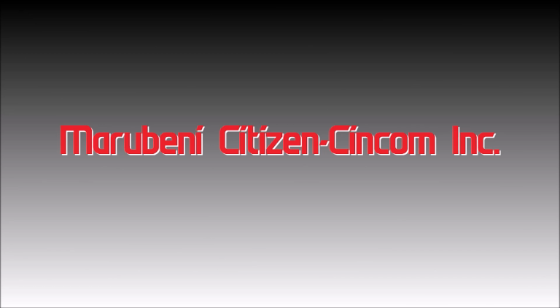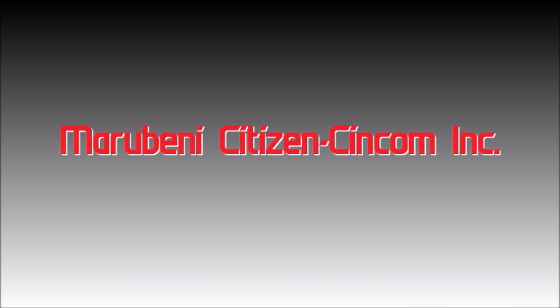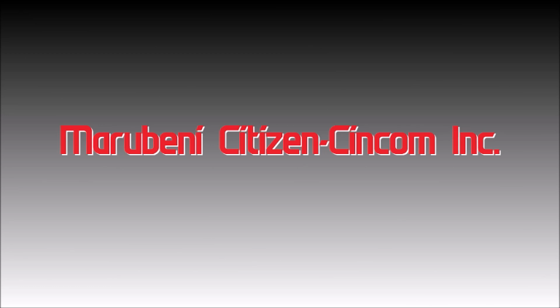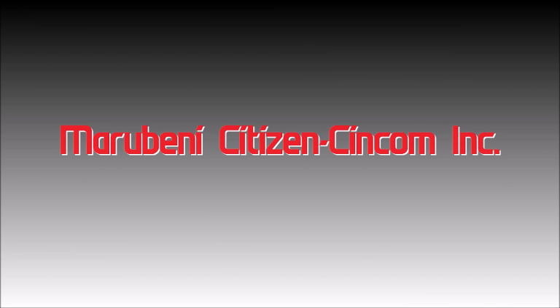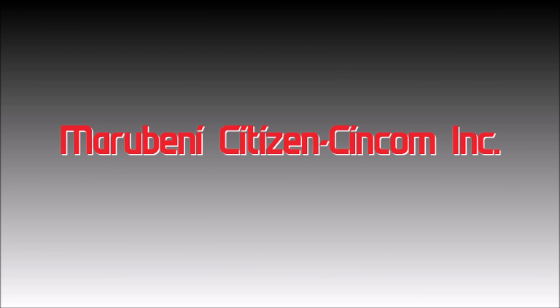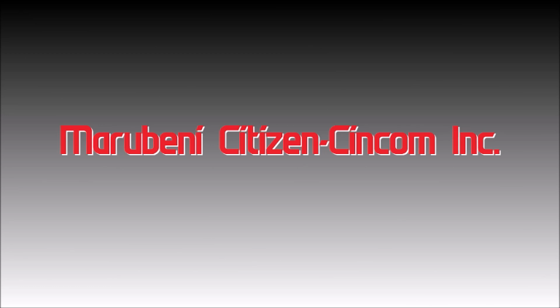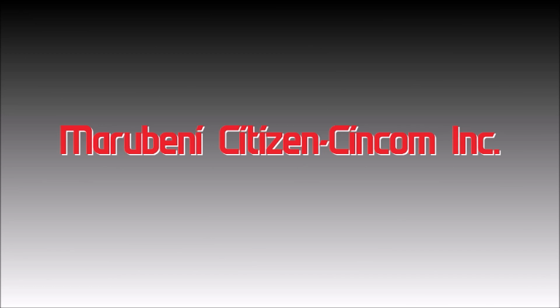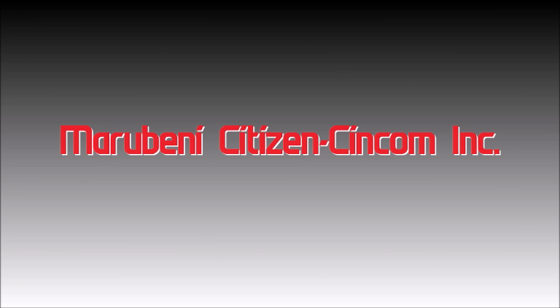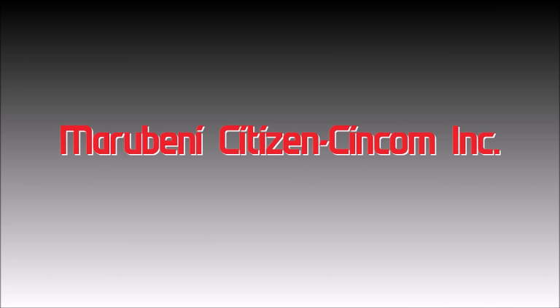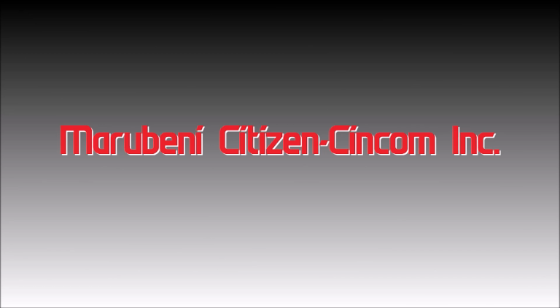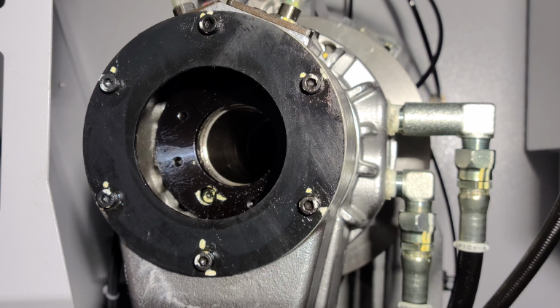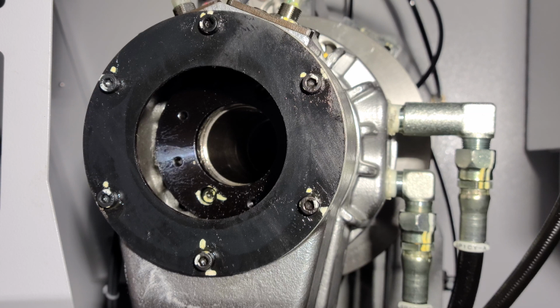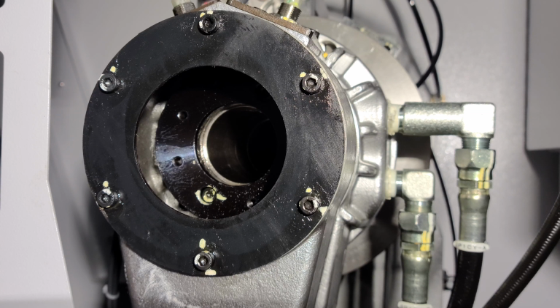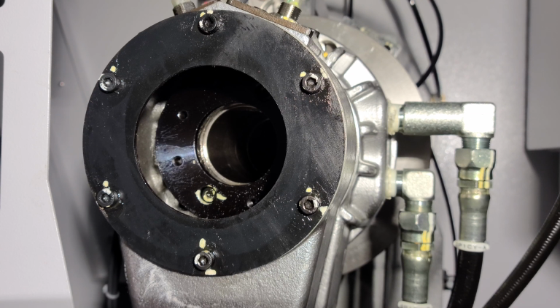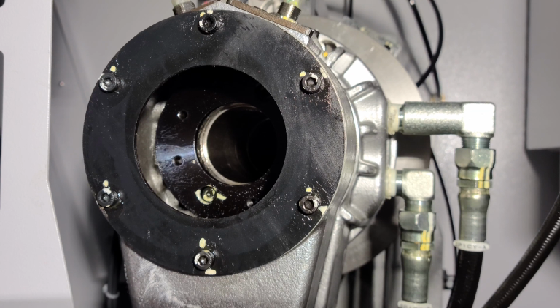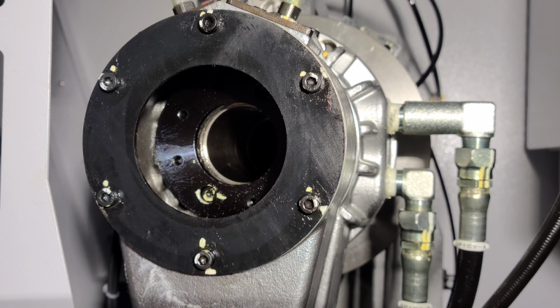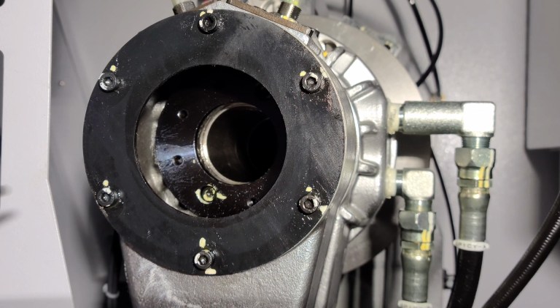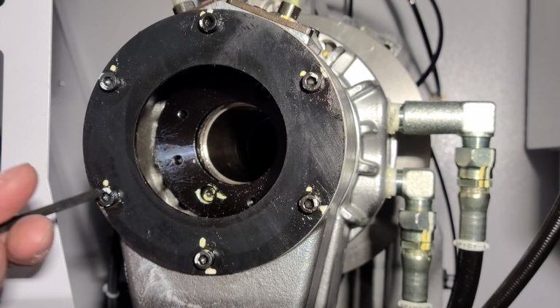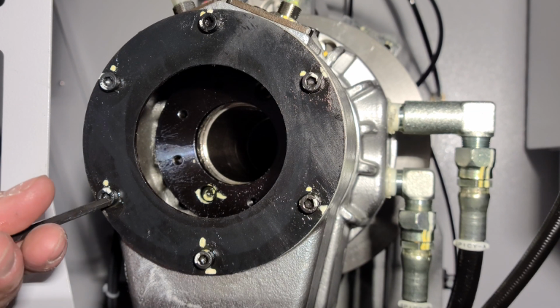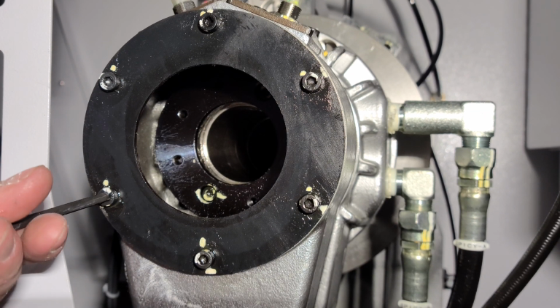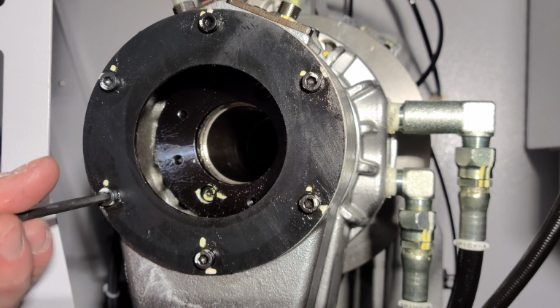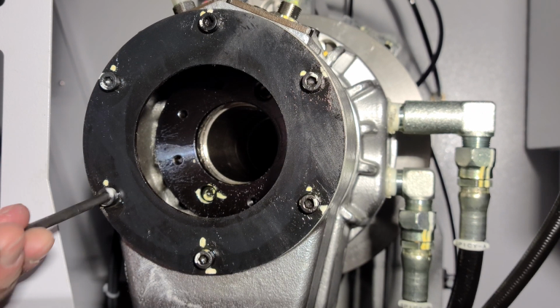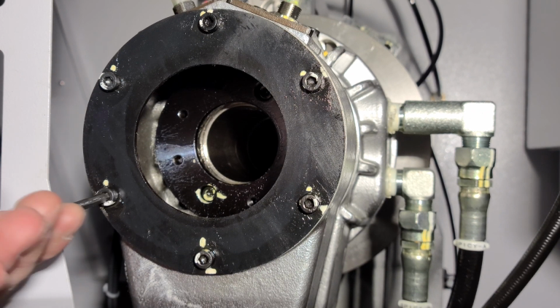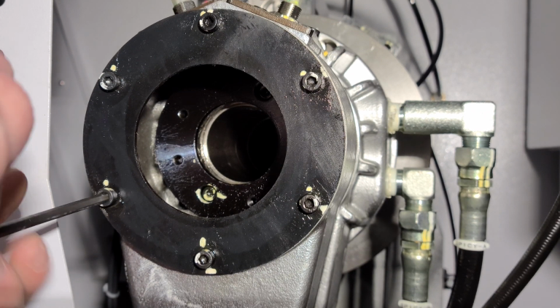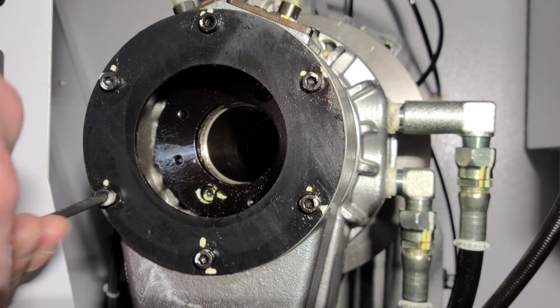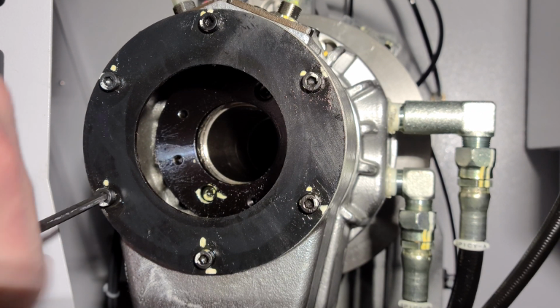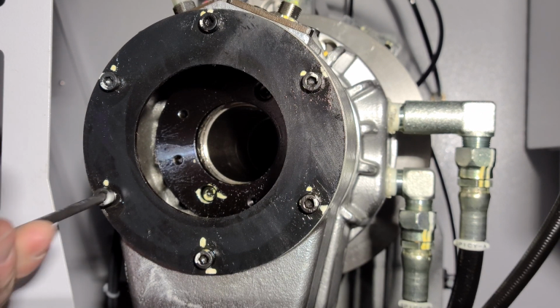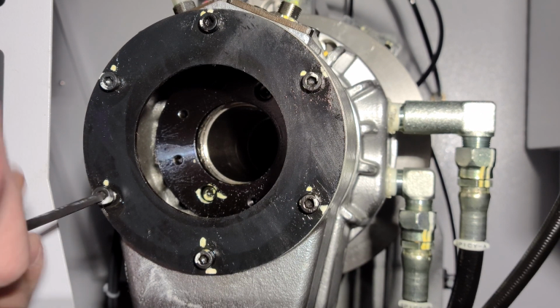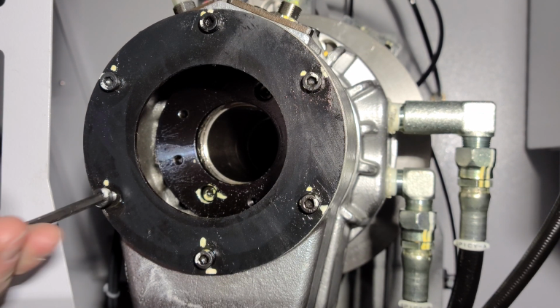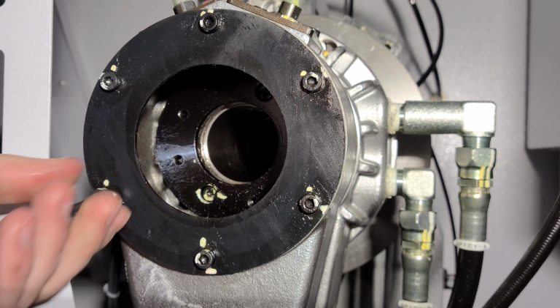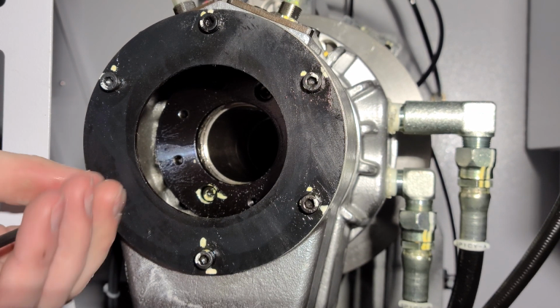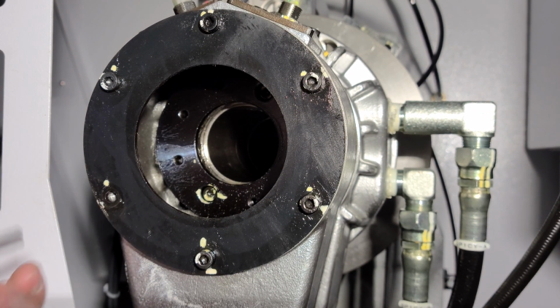The first thing we're going to do is remove the sheet metal on the left side of the machine. While this is not necessary, it will gain easier access to the main spindle.